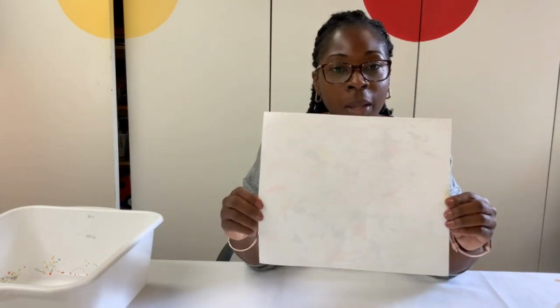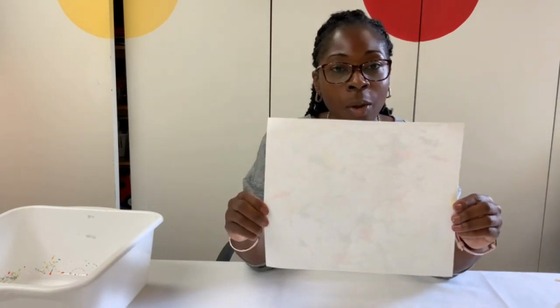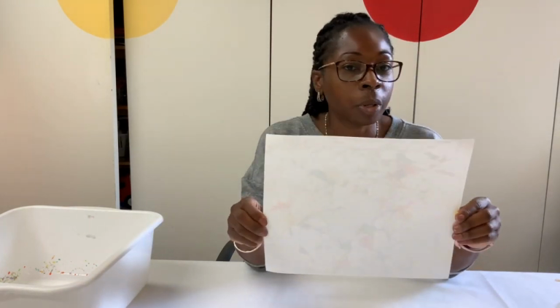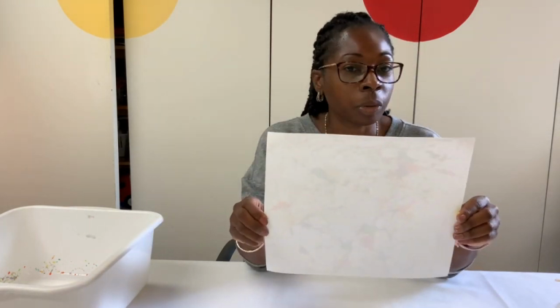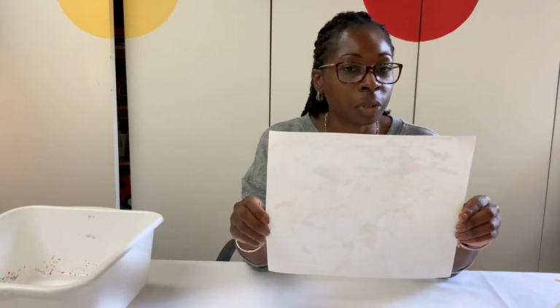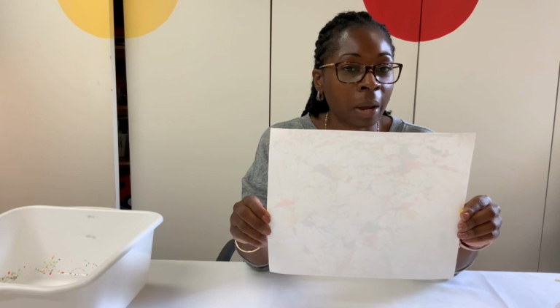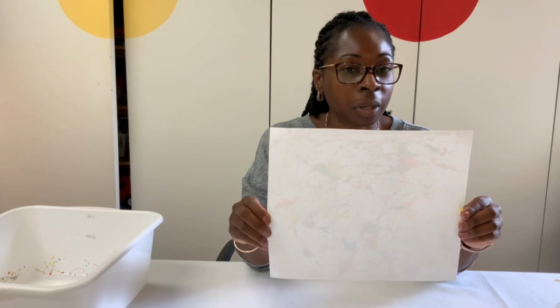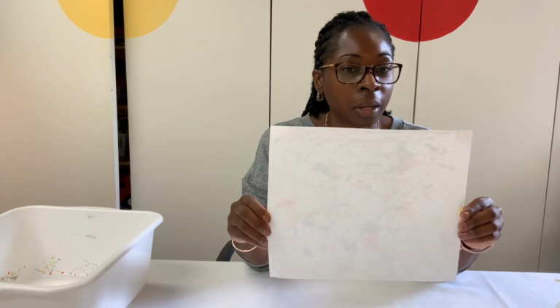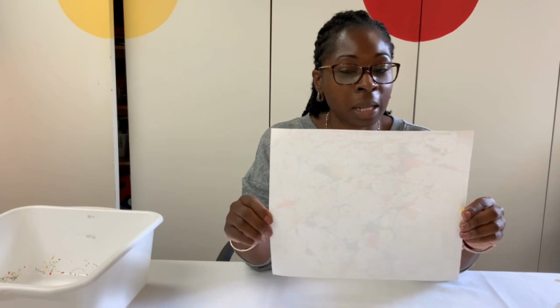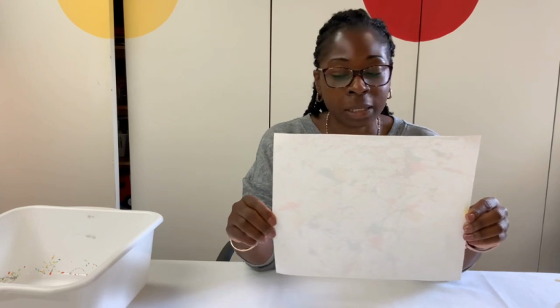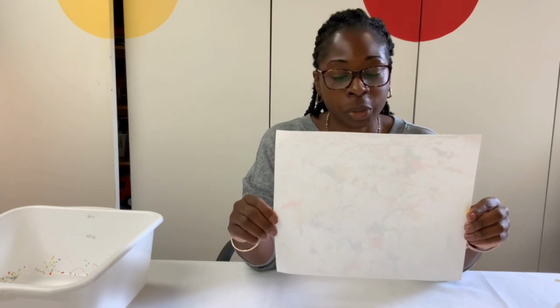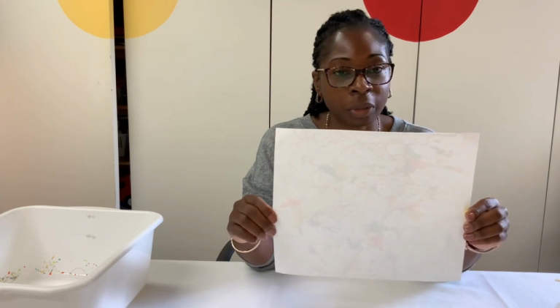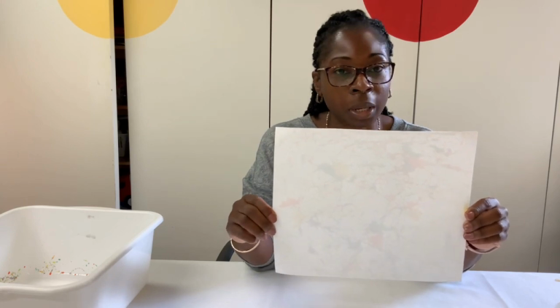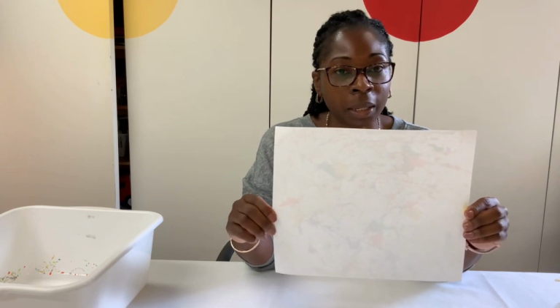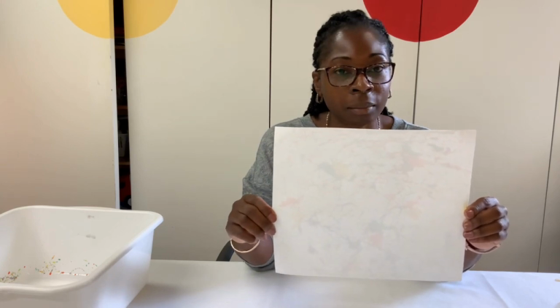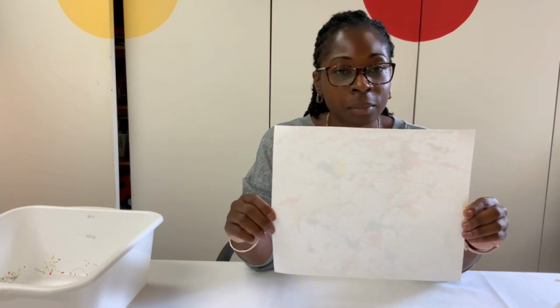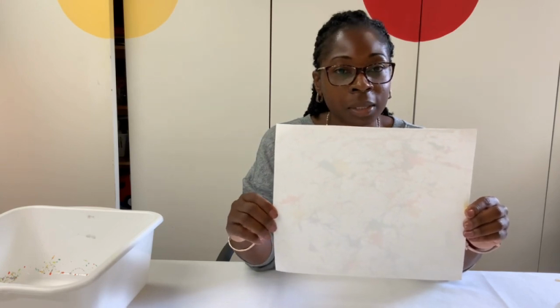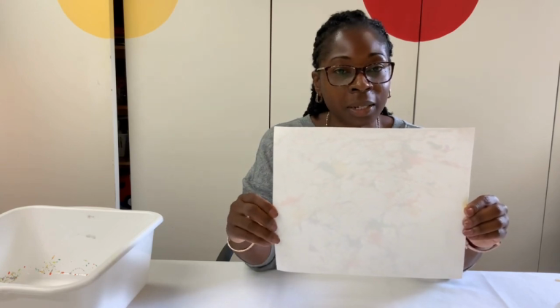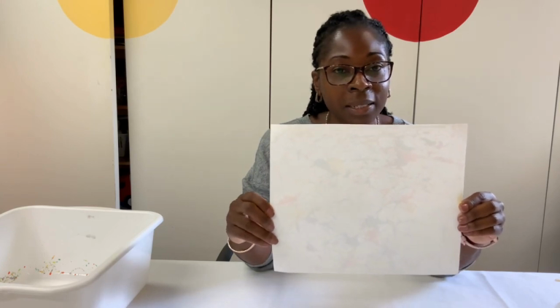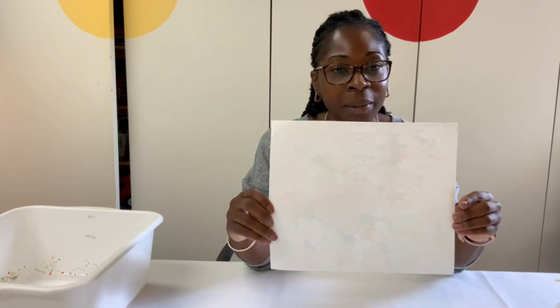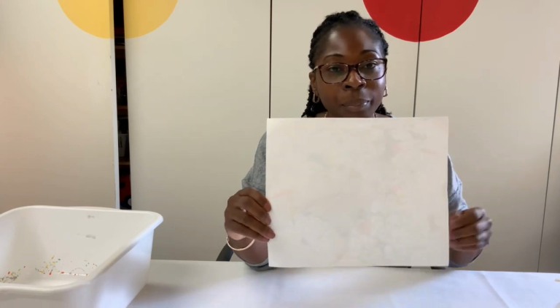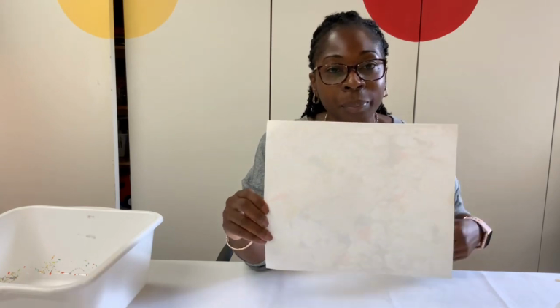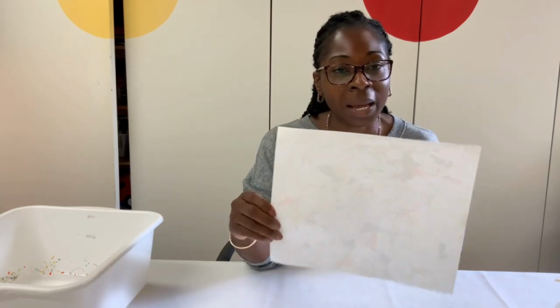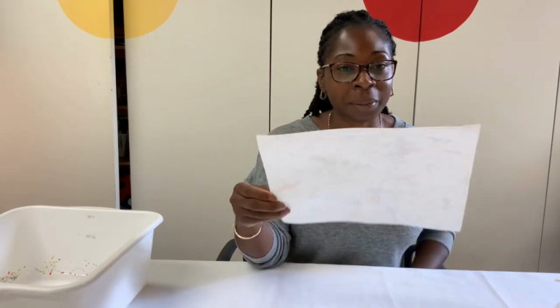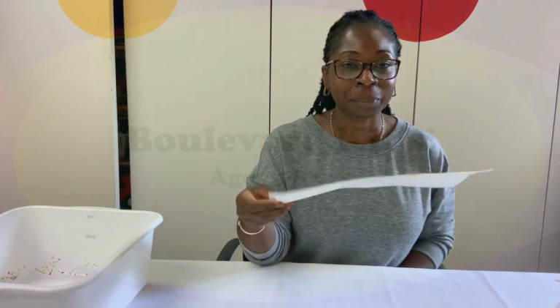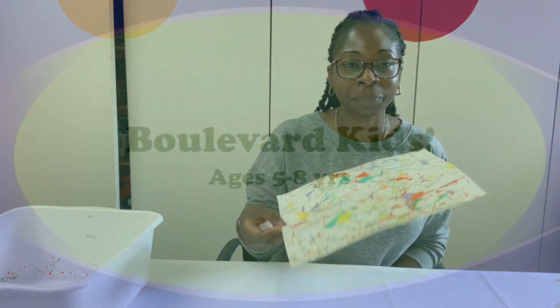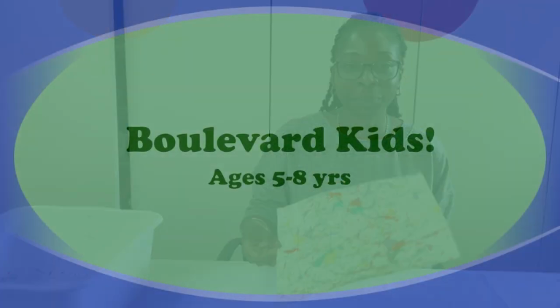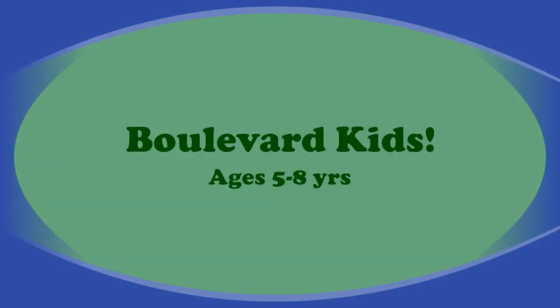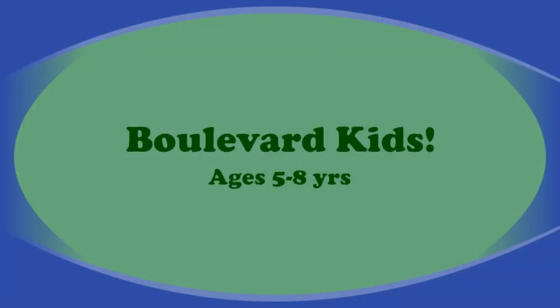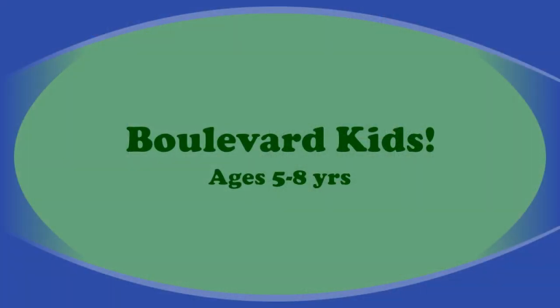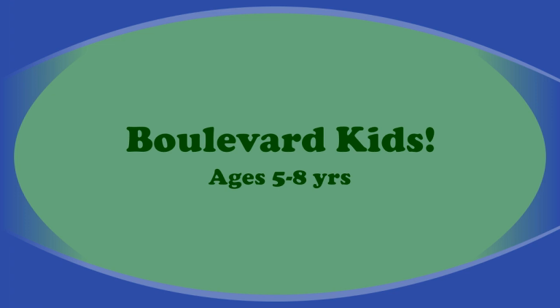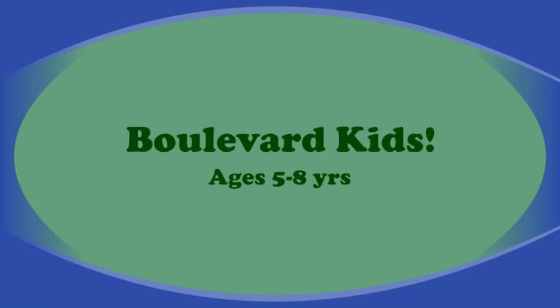I hope you enjoy this craft today because I had so much fun making it. See you next time. Bye!